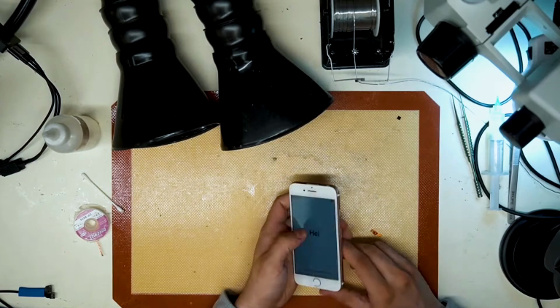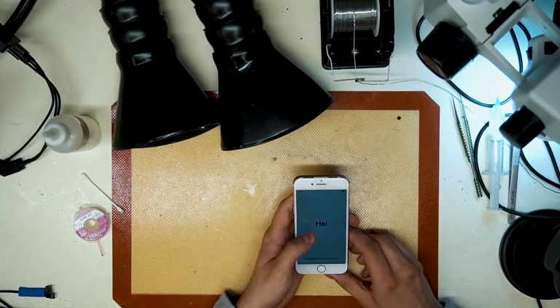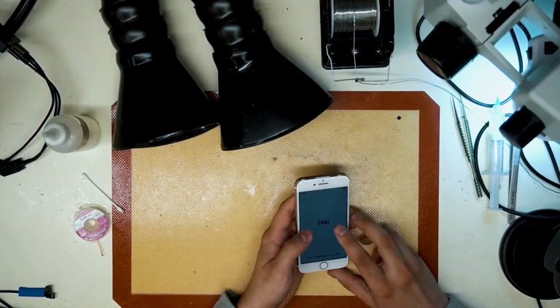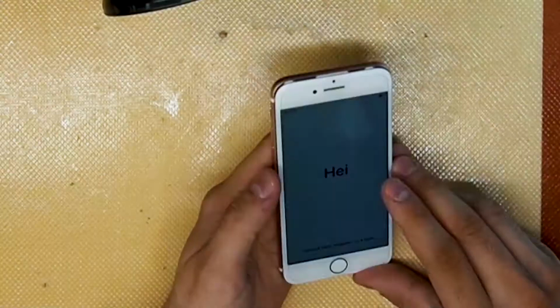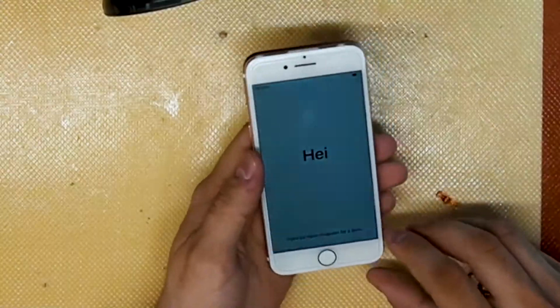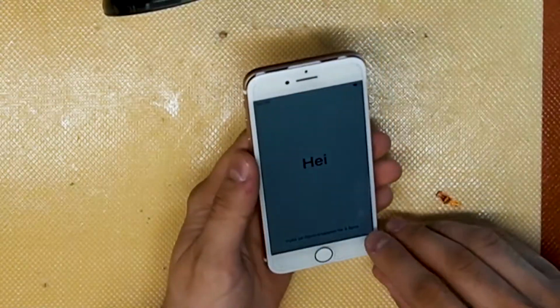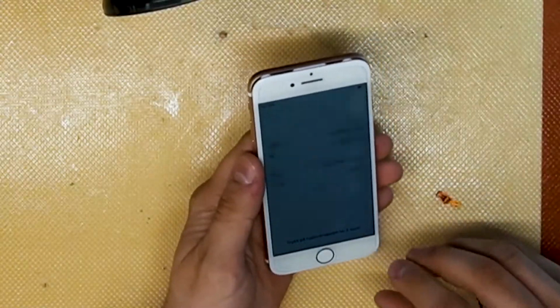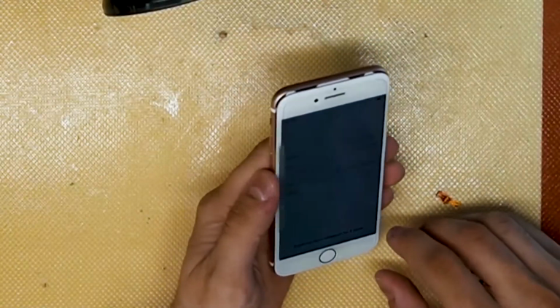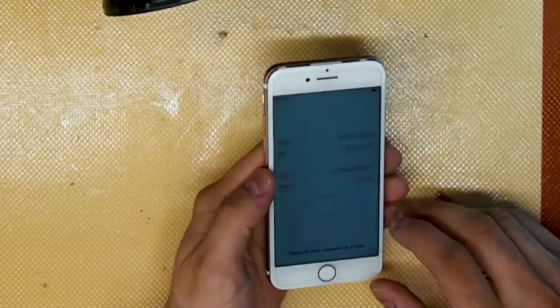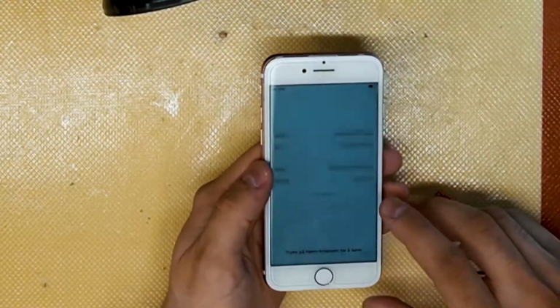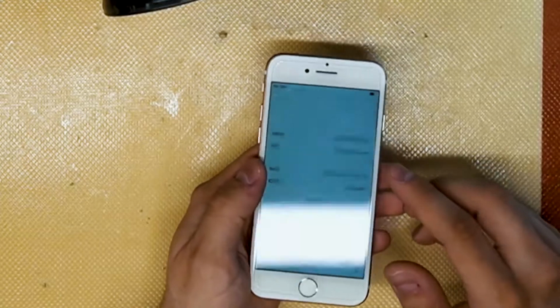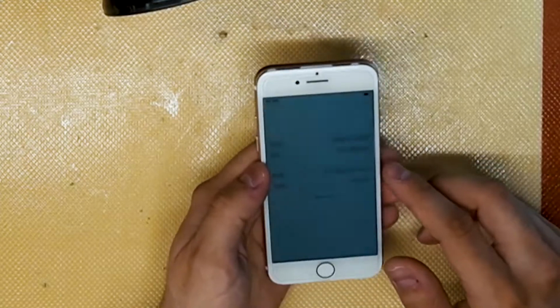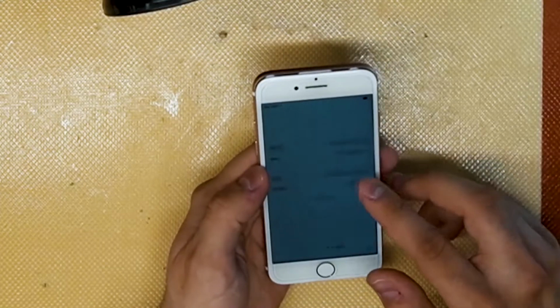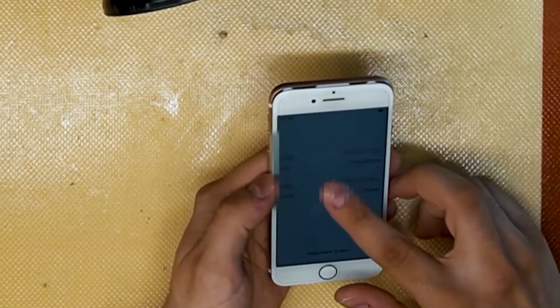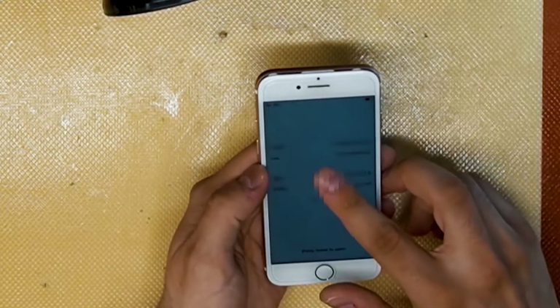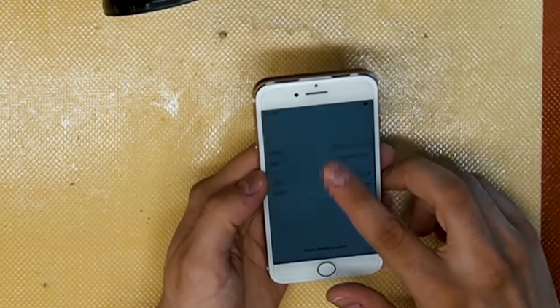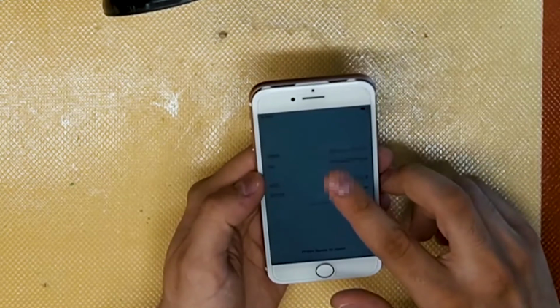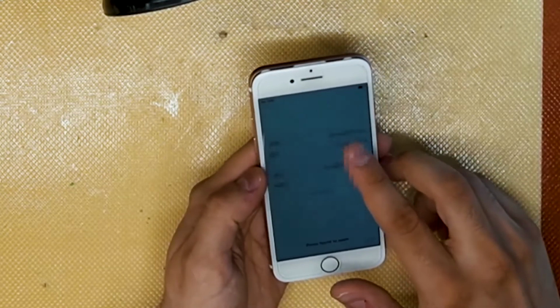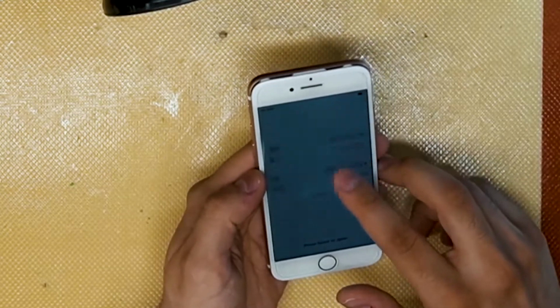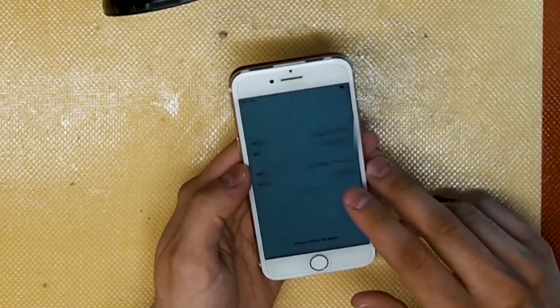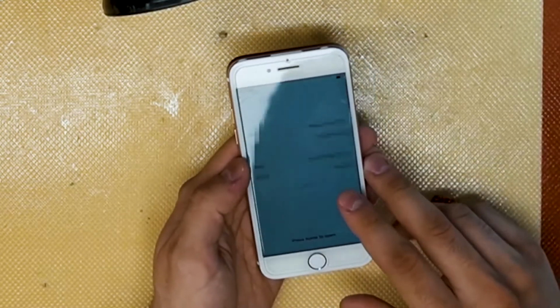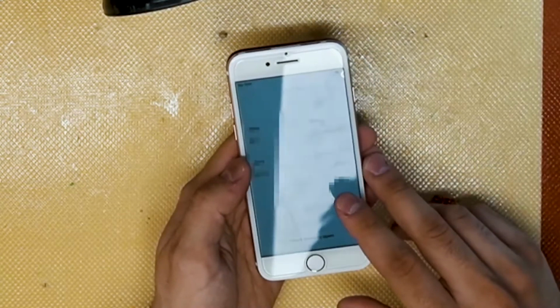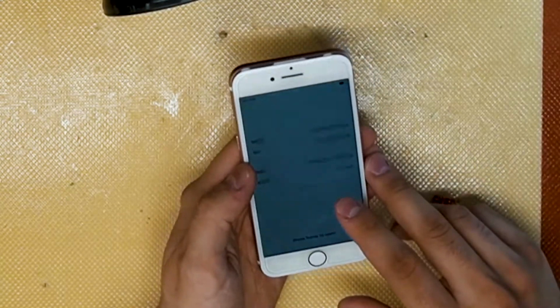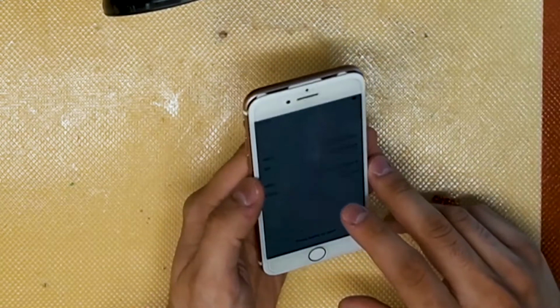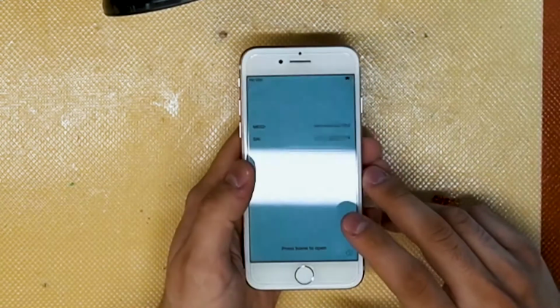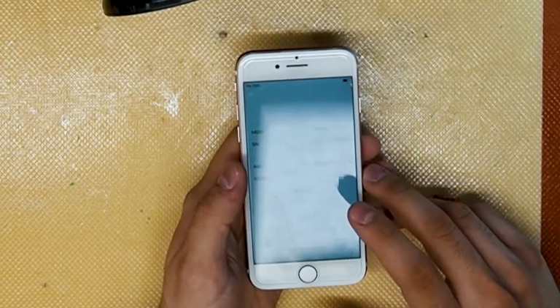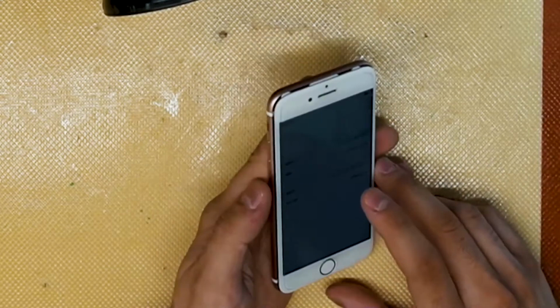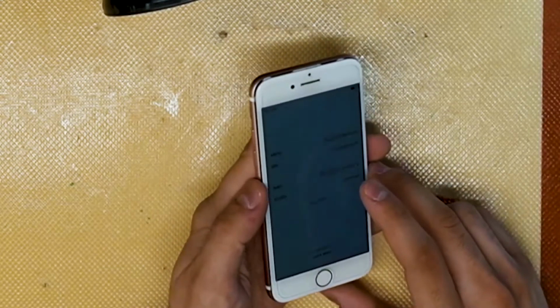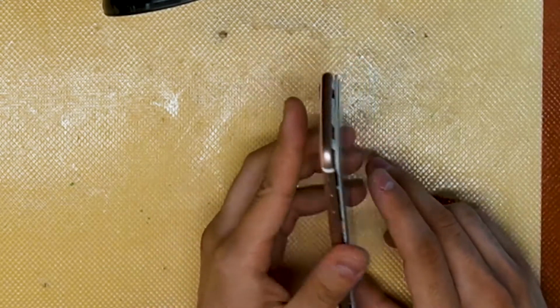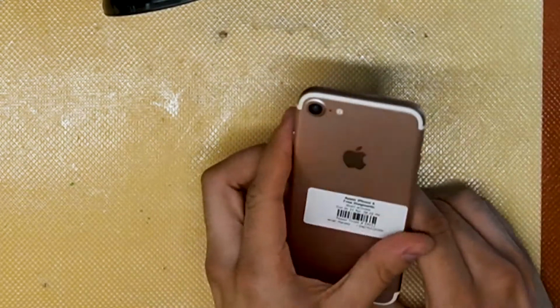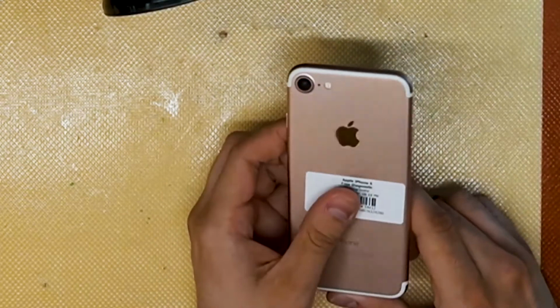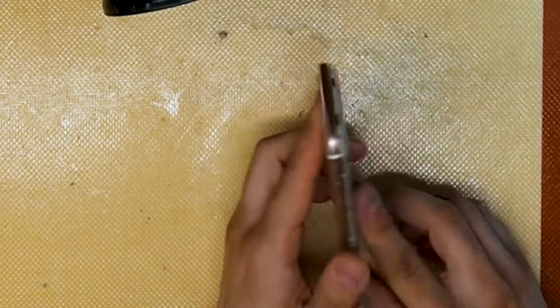We can see now that it says no SIM, which is normal, and we do have the IMEI information restored successfully.